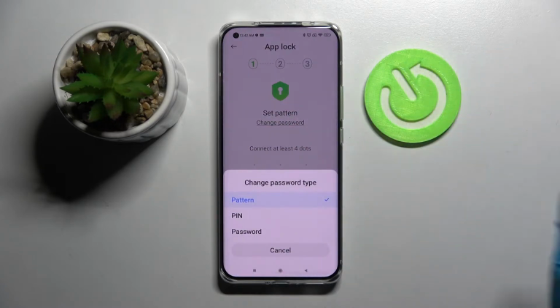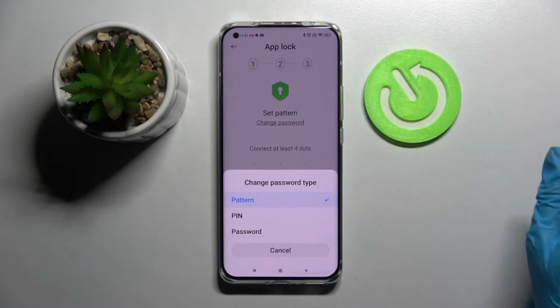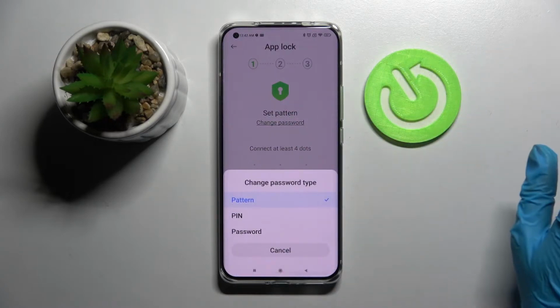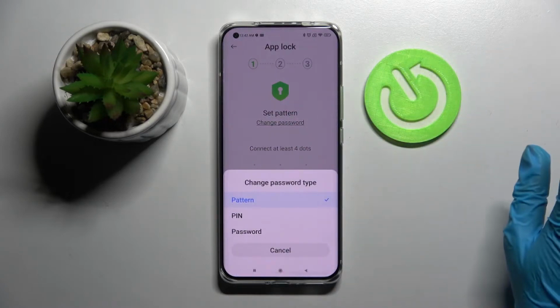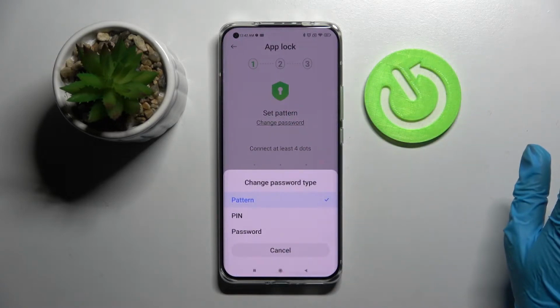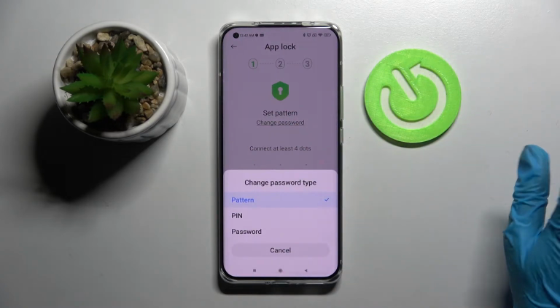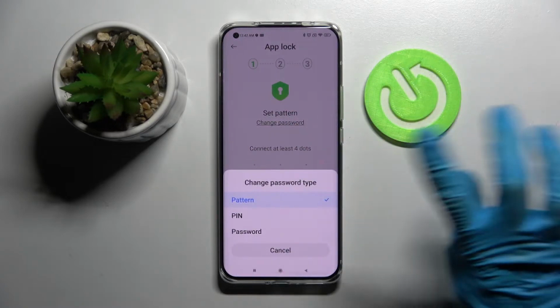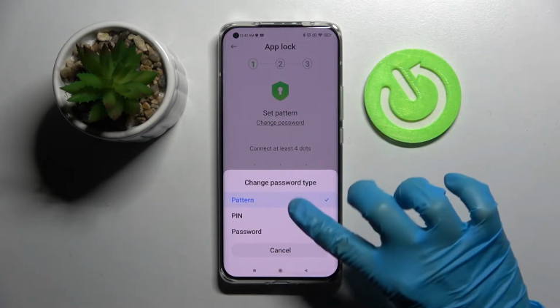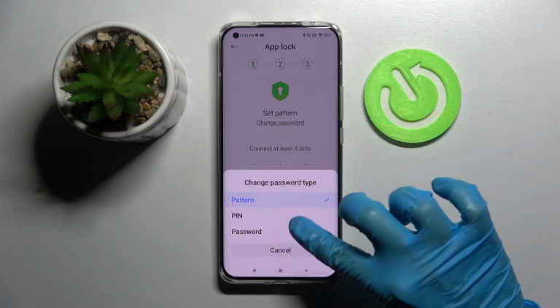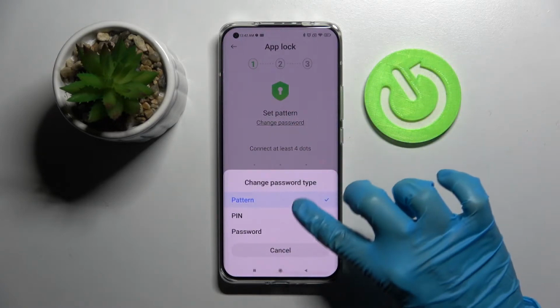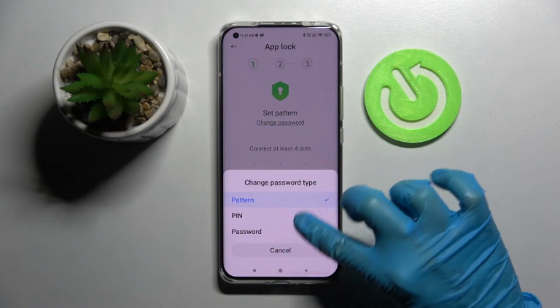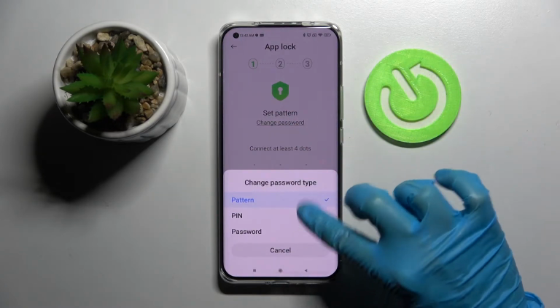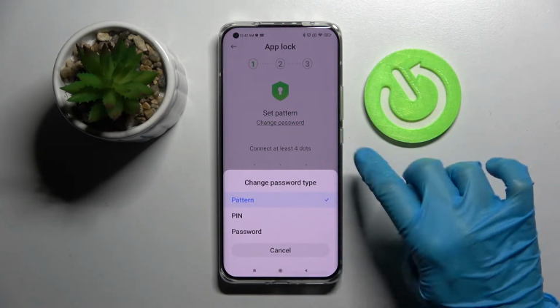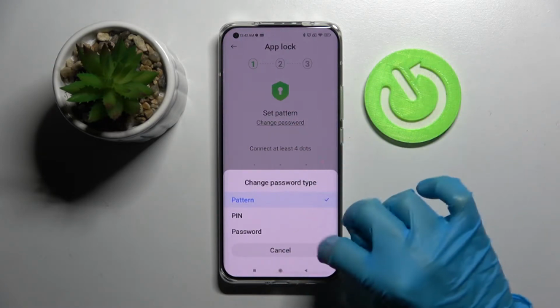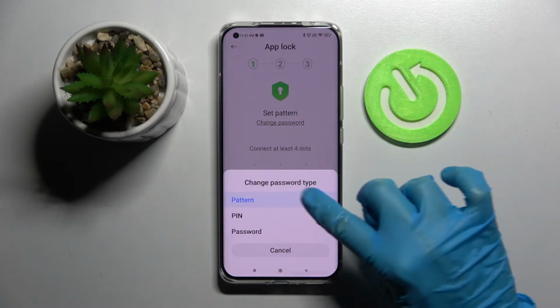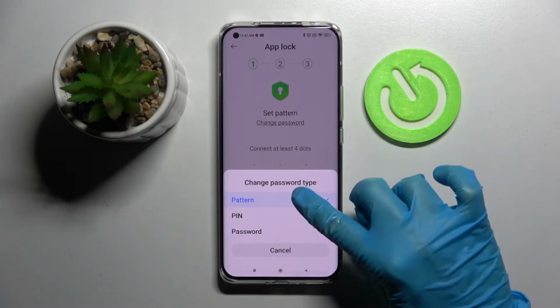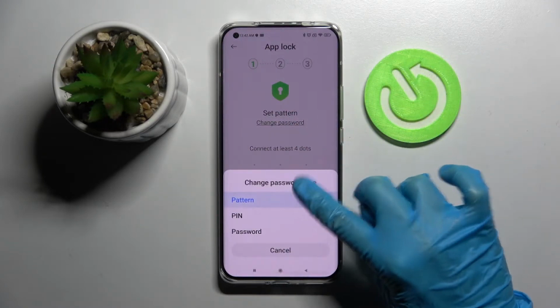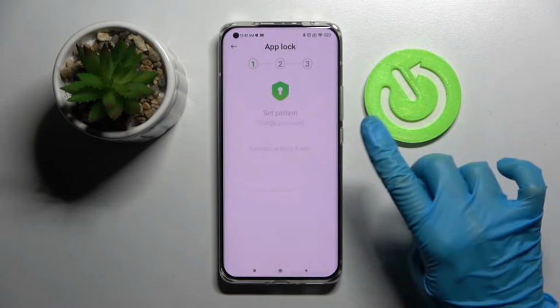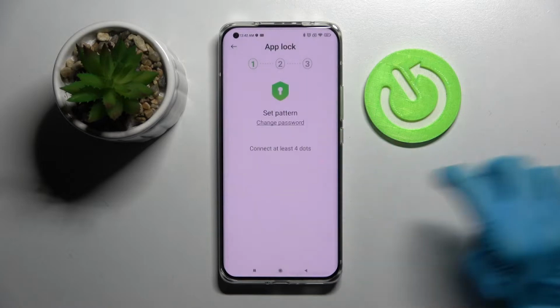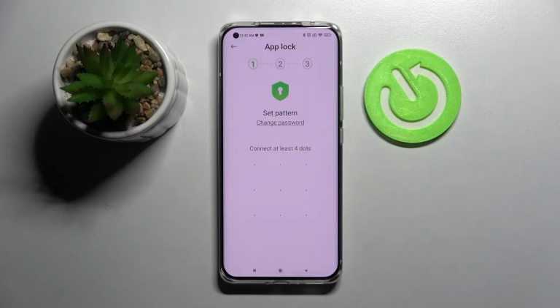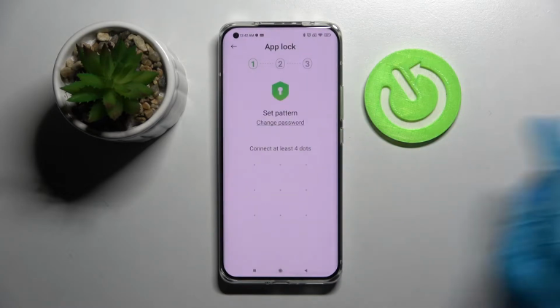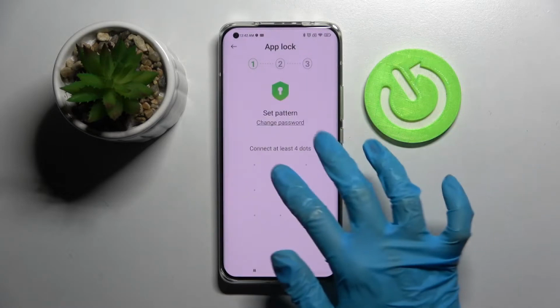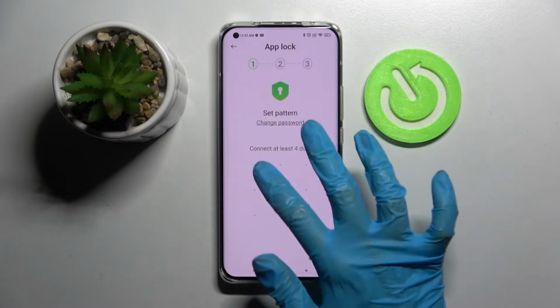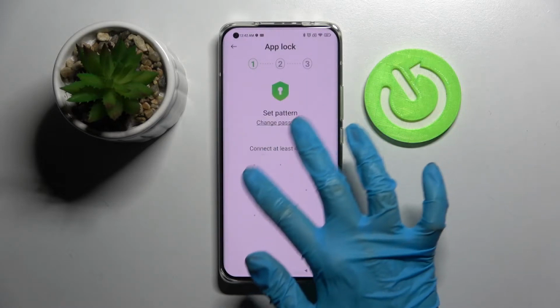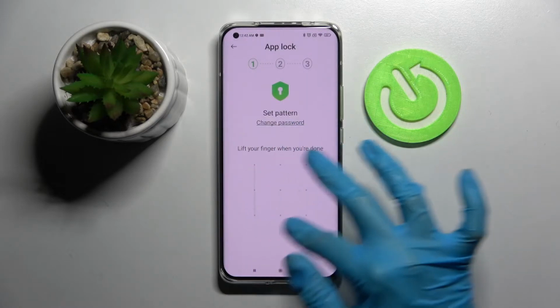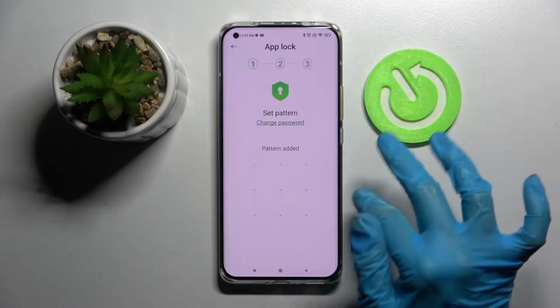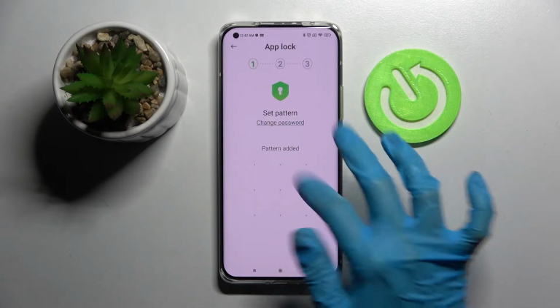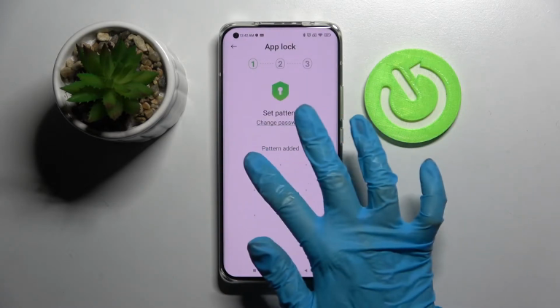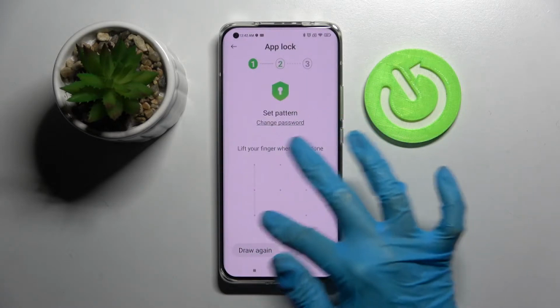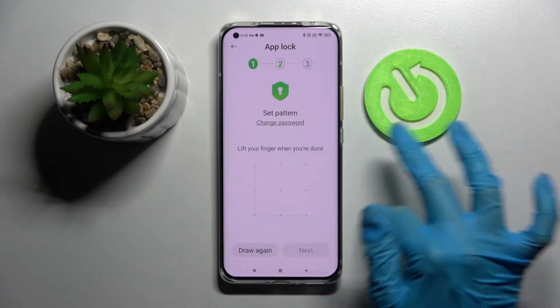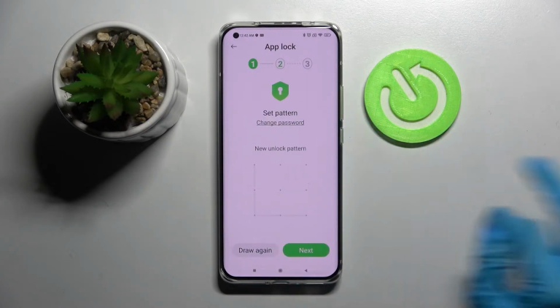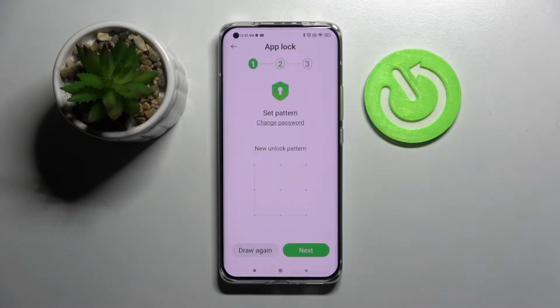Over here, select one of those lock methods for your apps by tapping on the chosen one. Now enter it and repeat it.